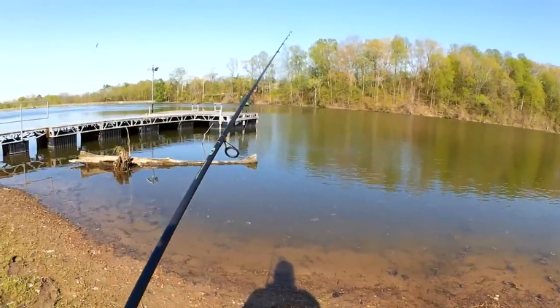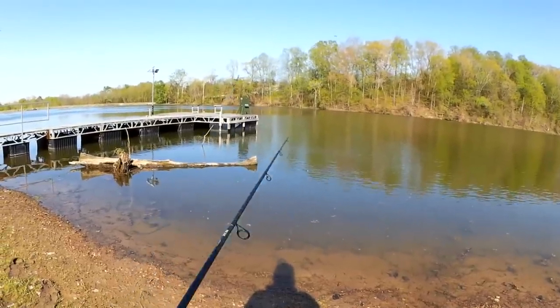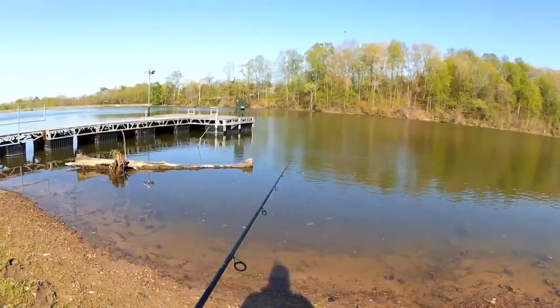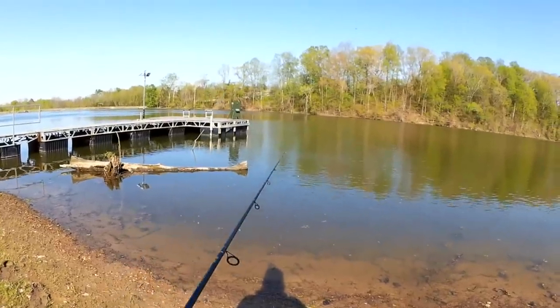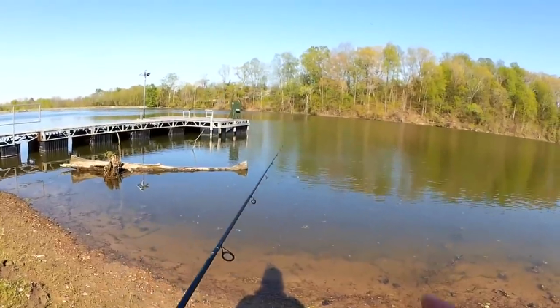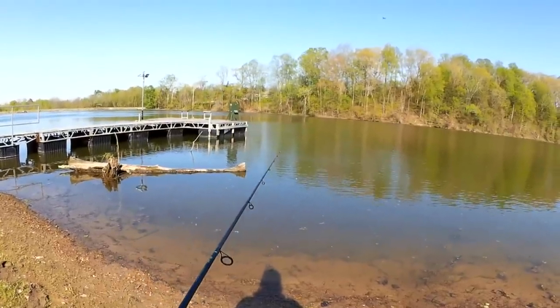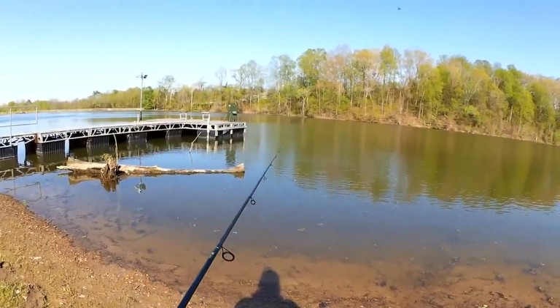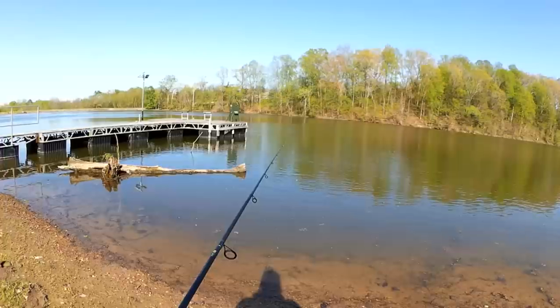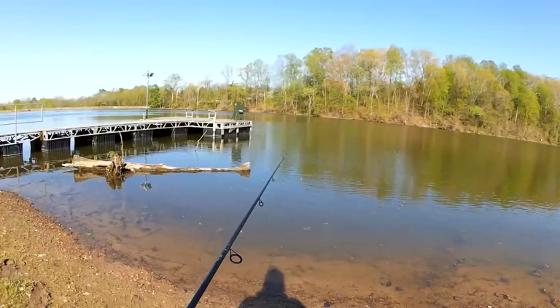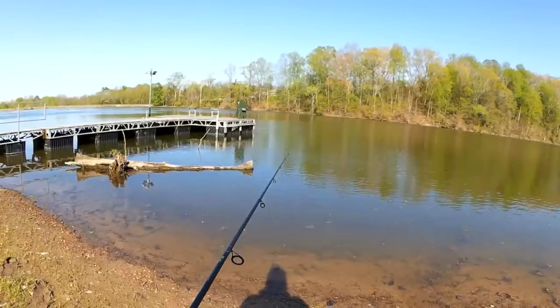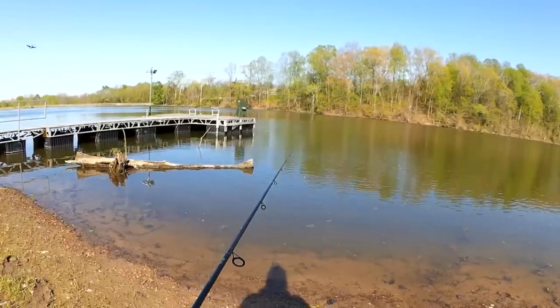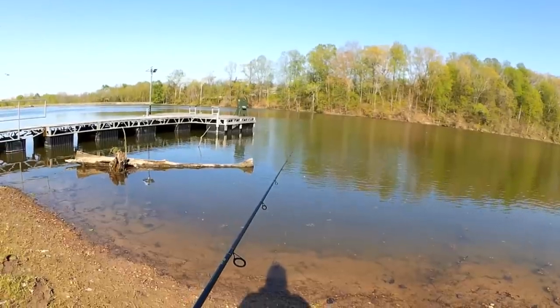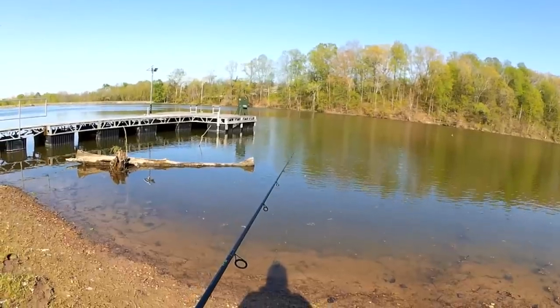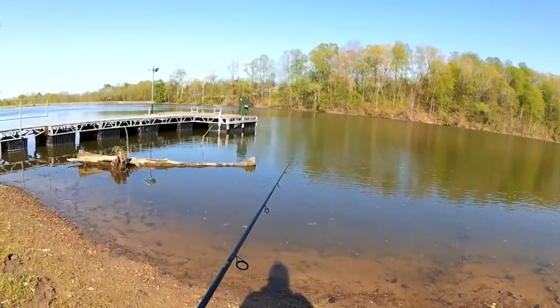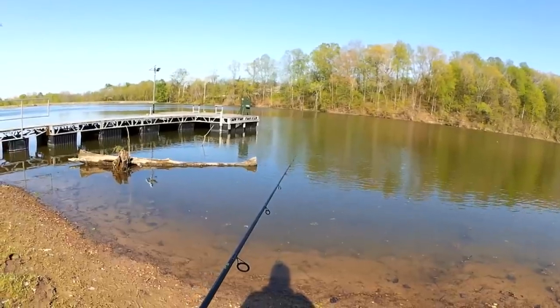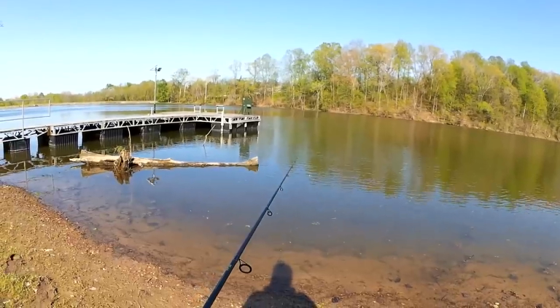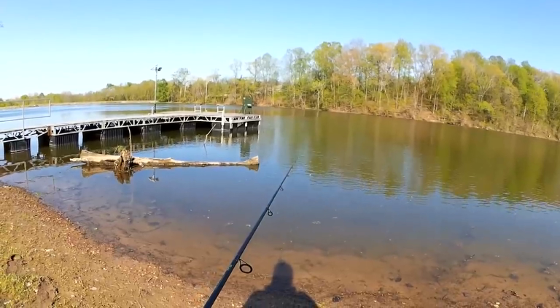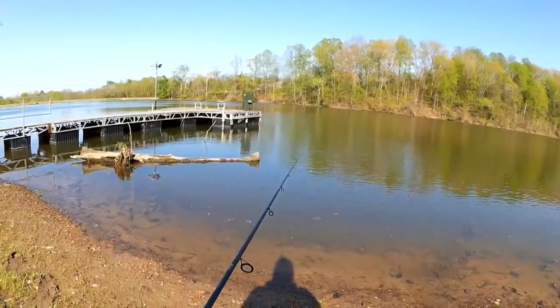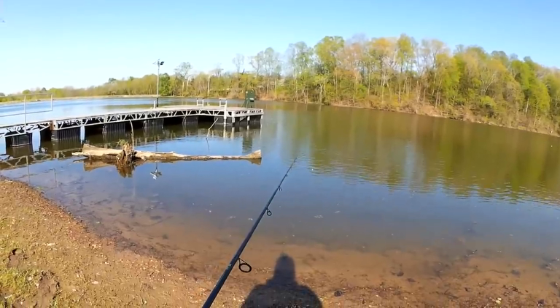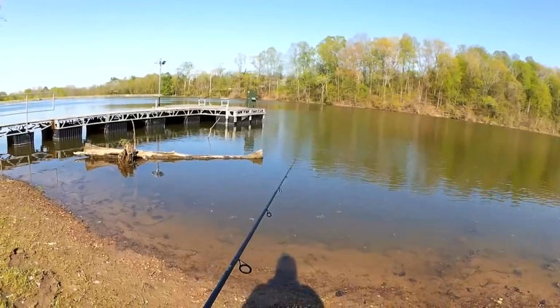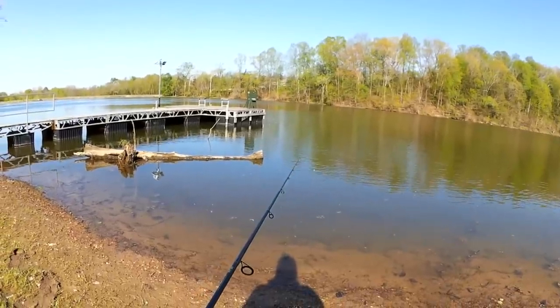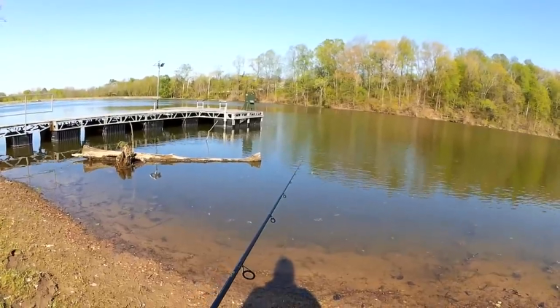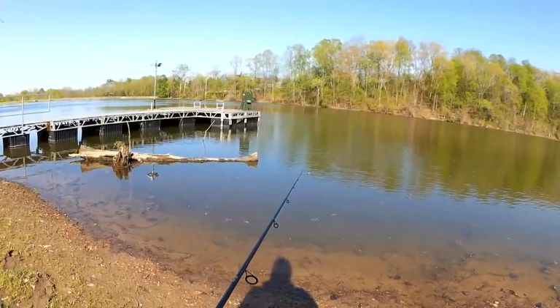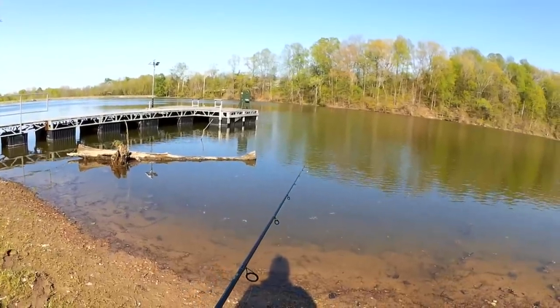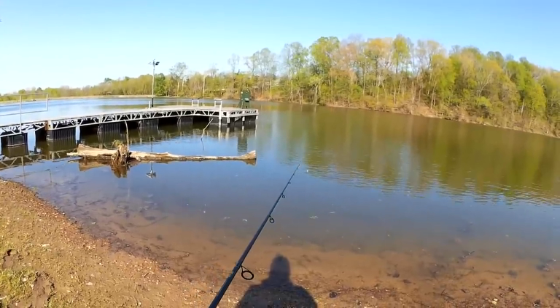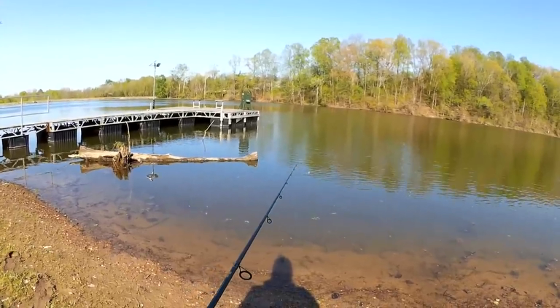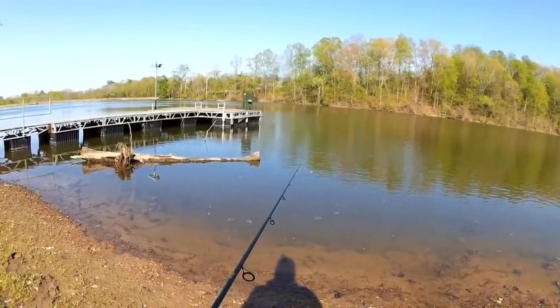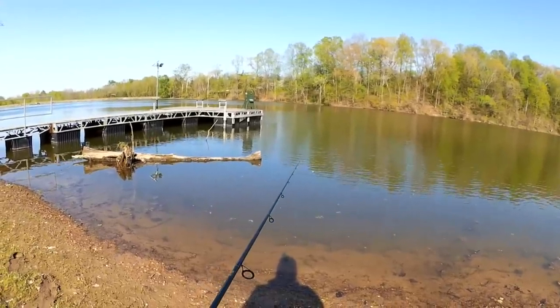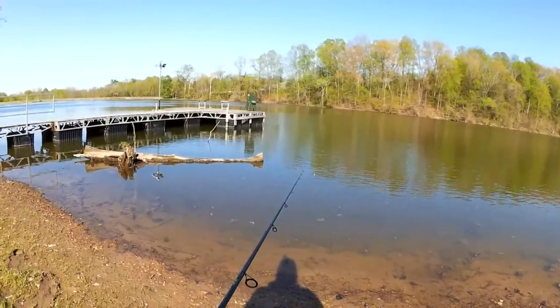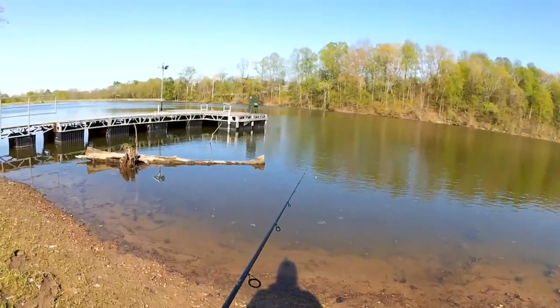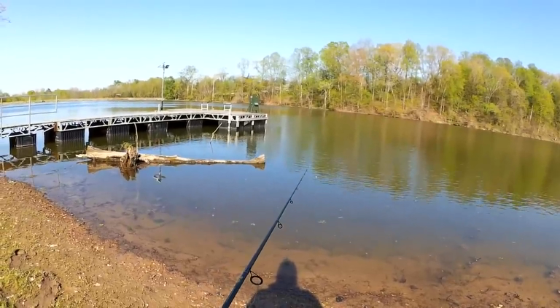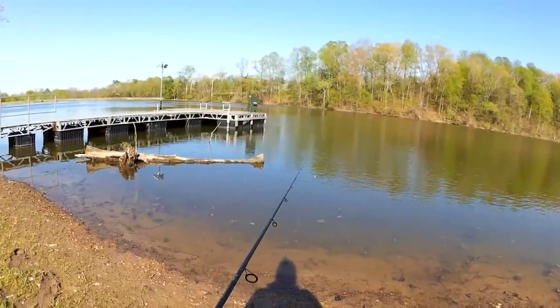We might have to look around a little bit to find these bluegill, but they're out here somewhere. I know they are.